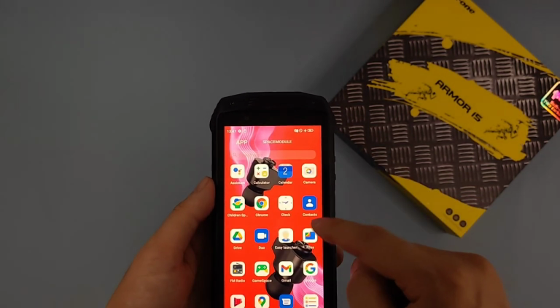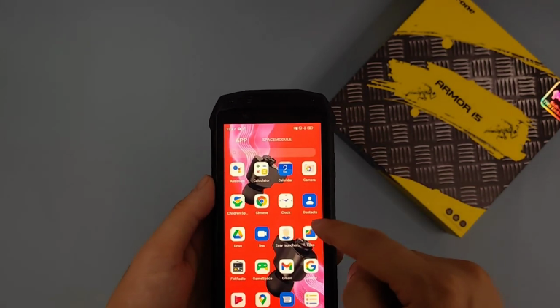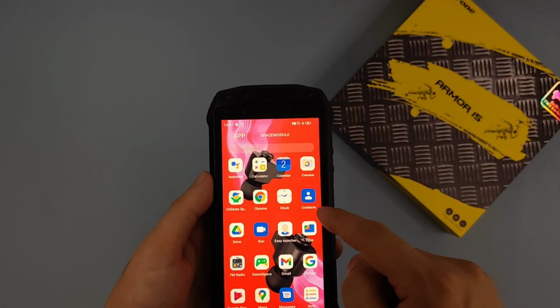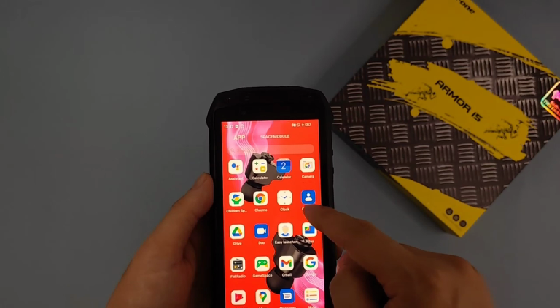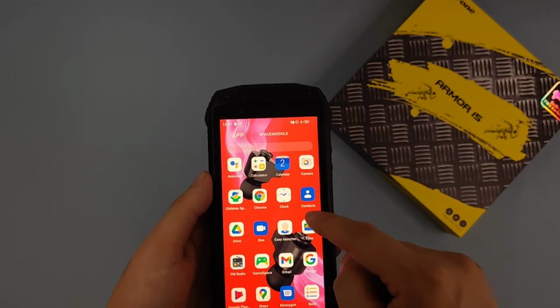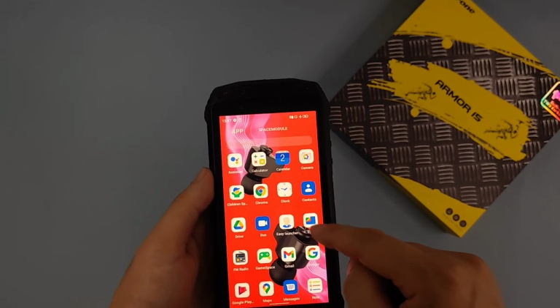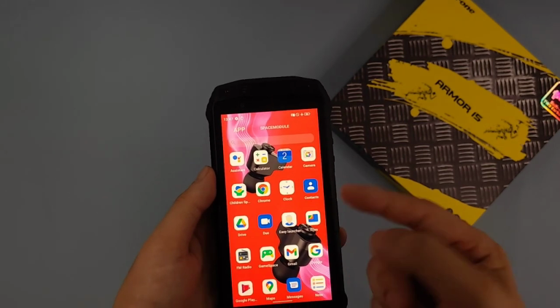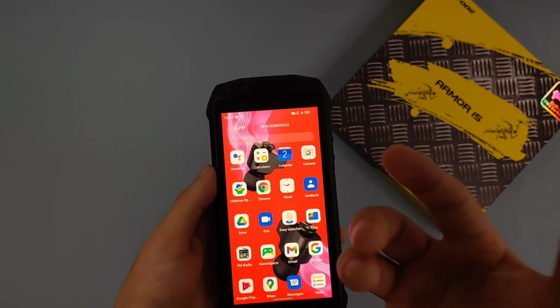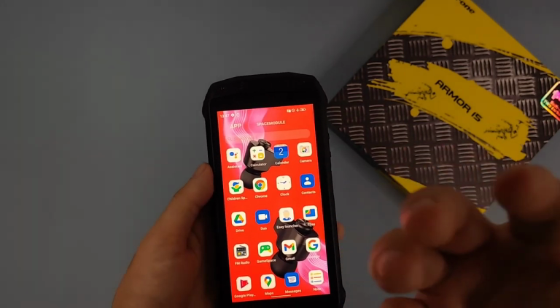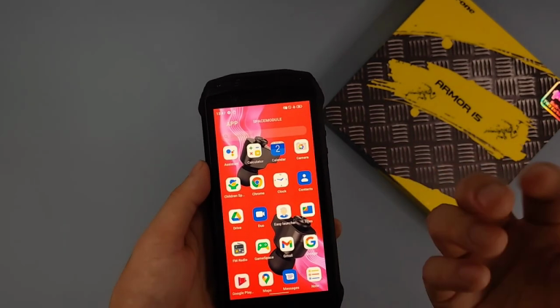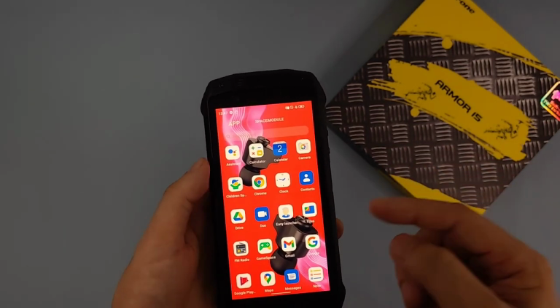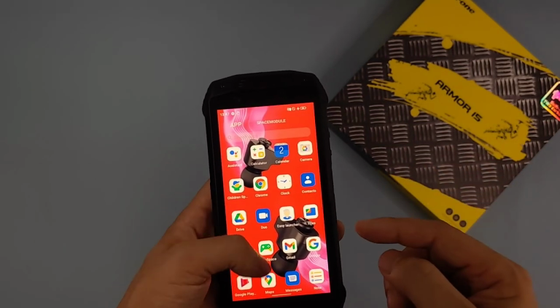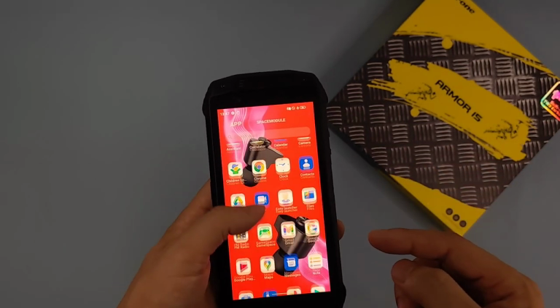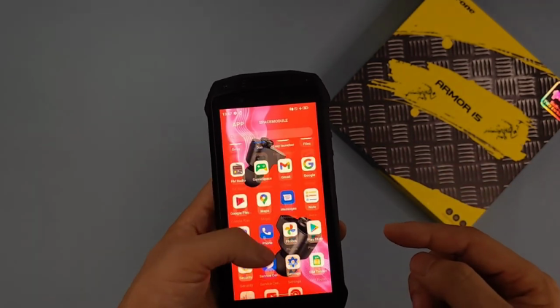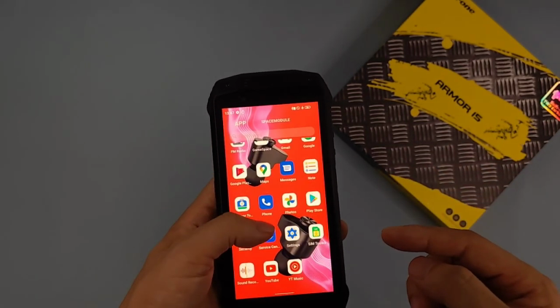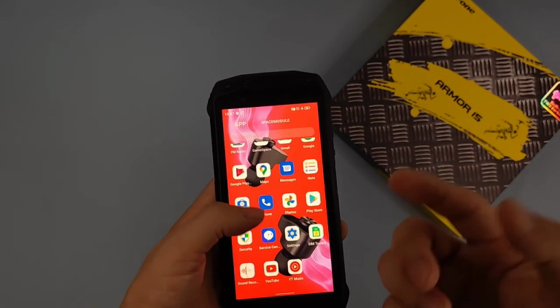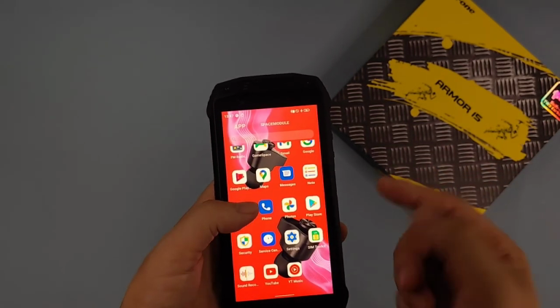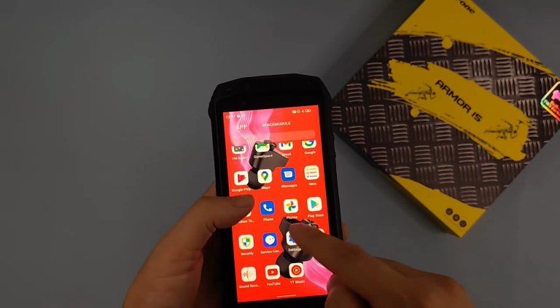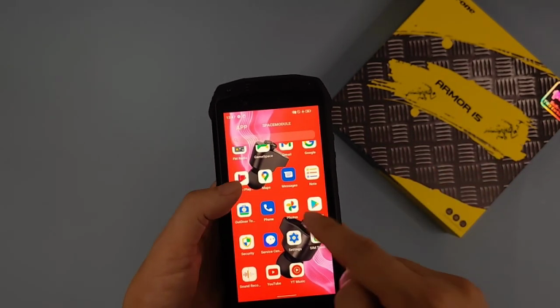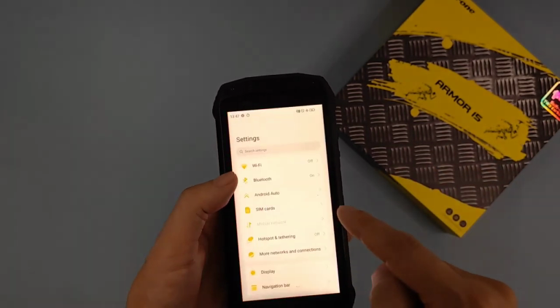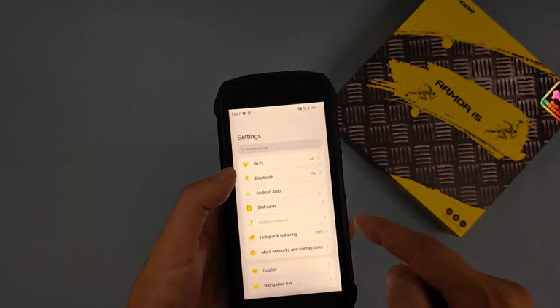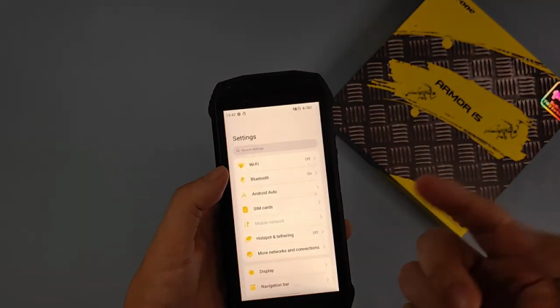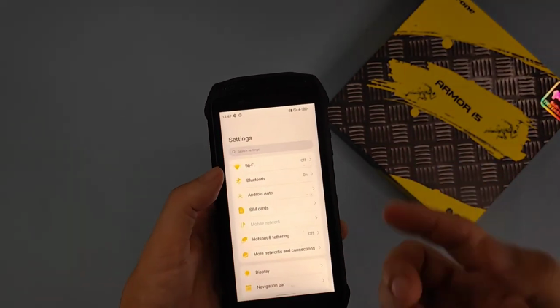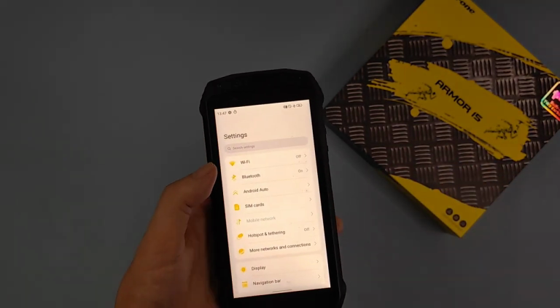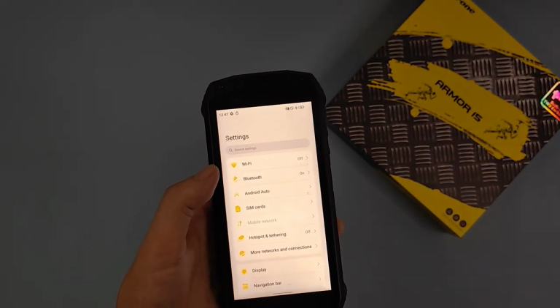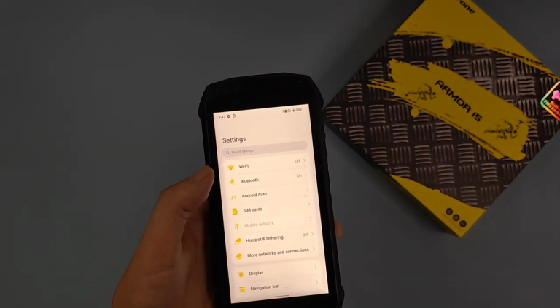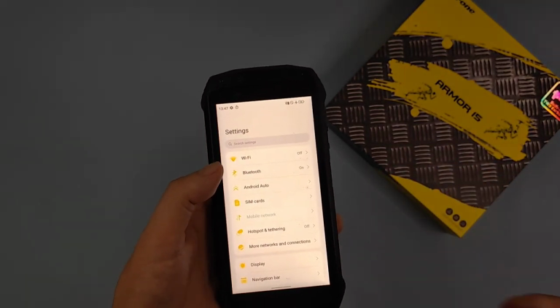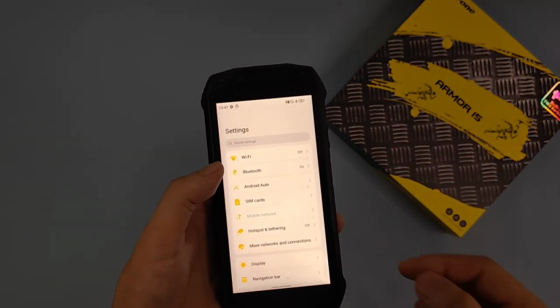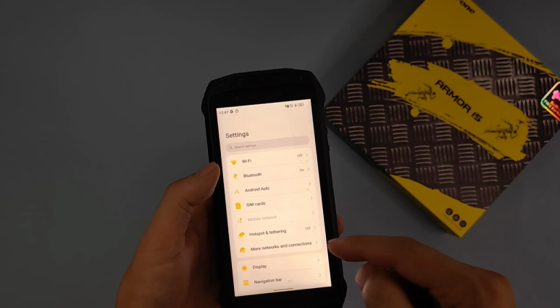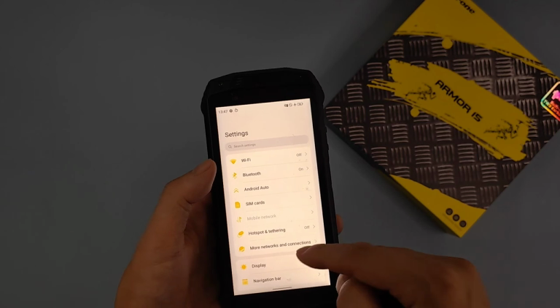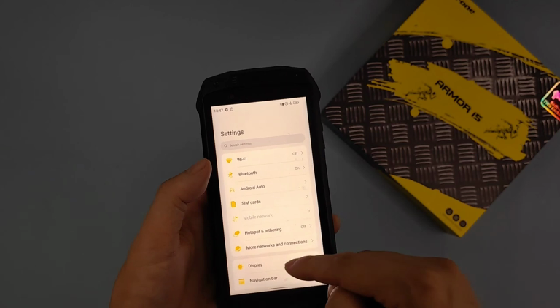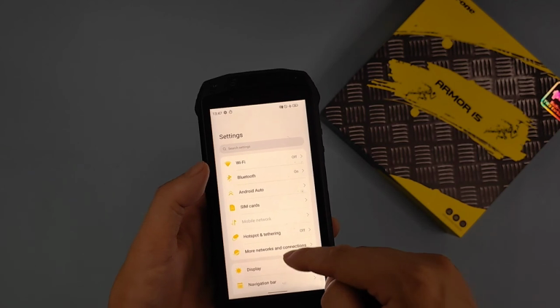As you can see, it's already connected and the sound is now directed to my ears.